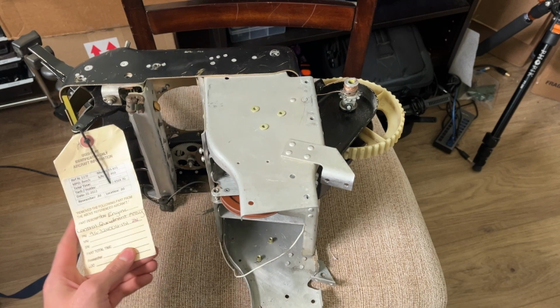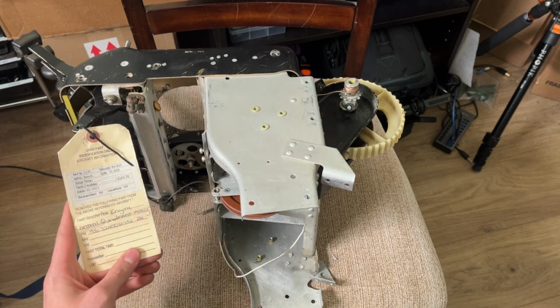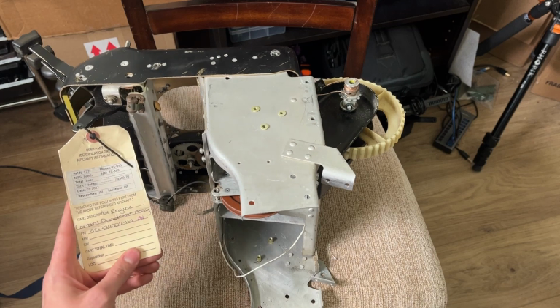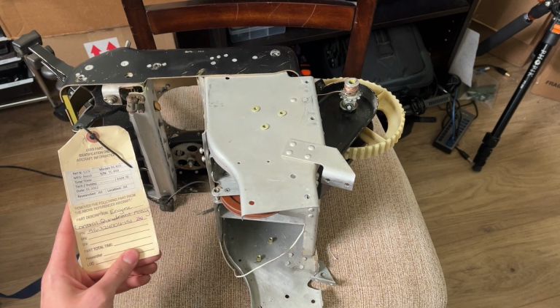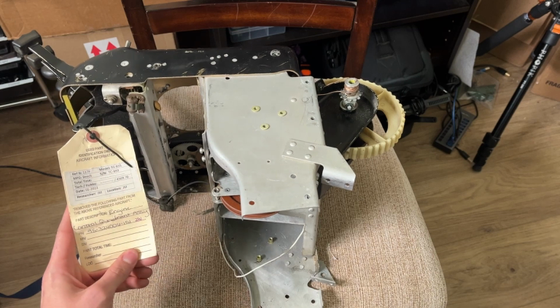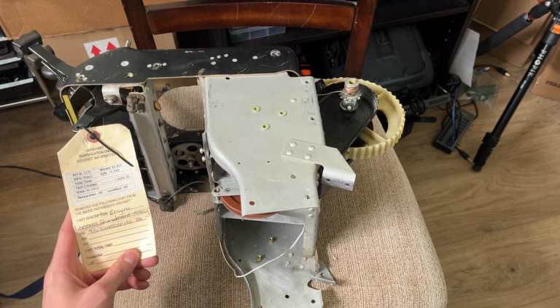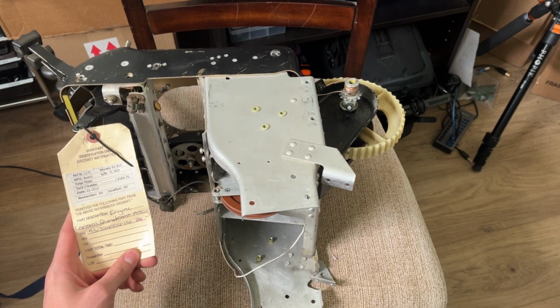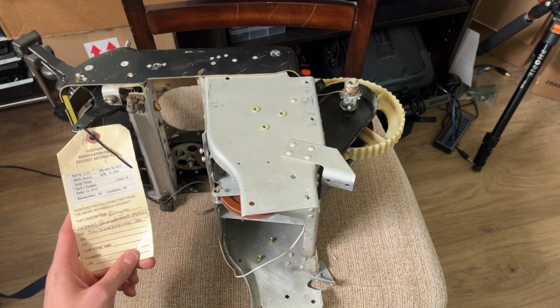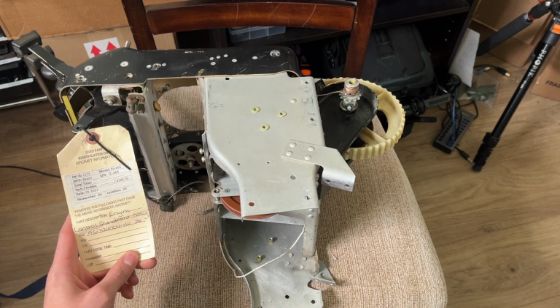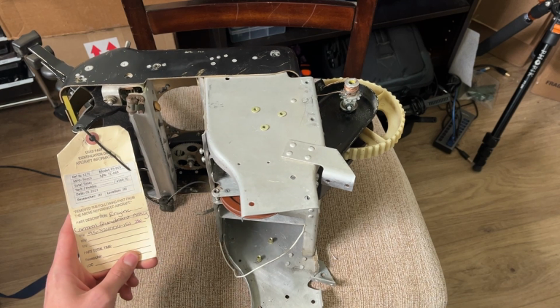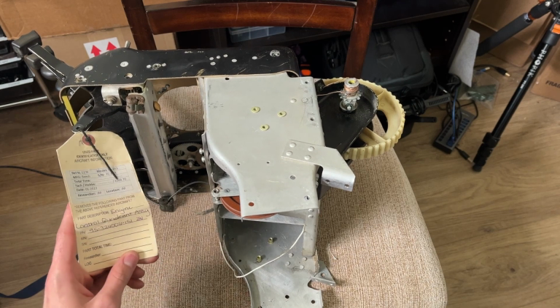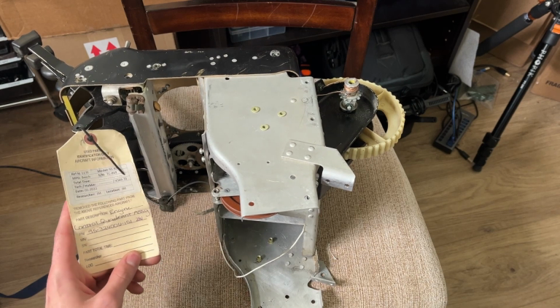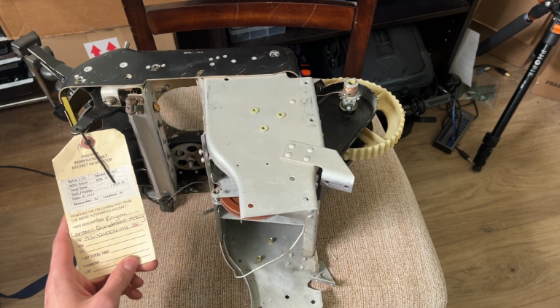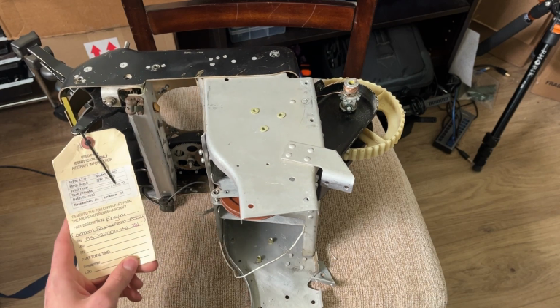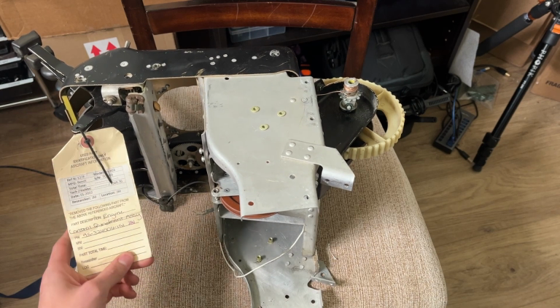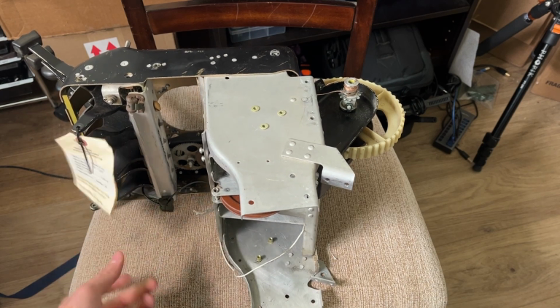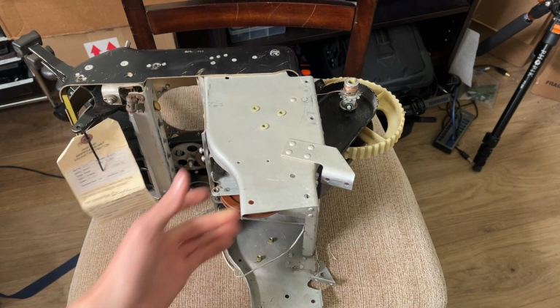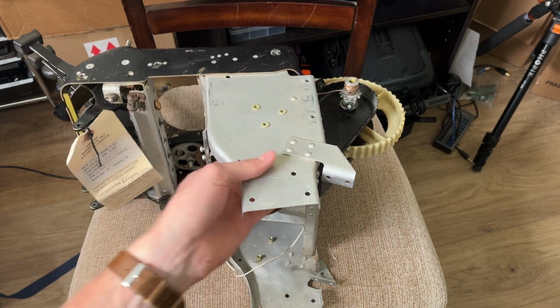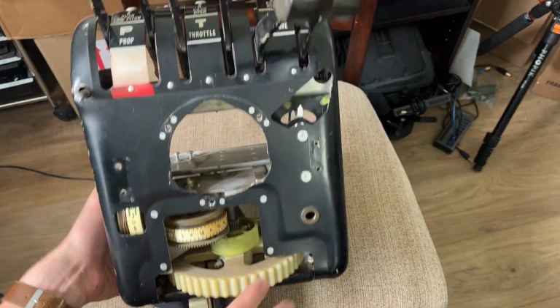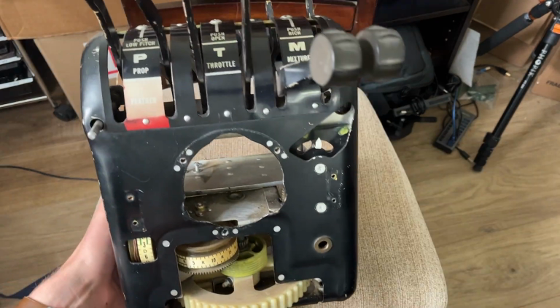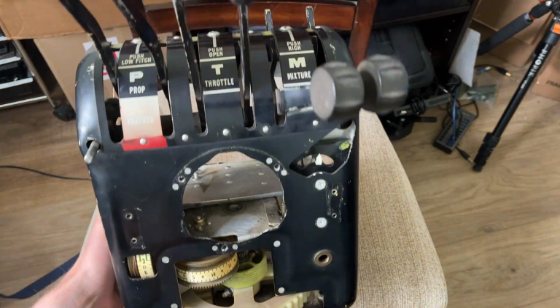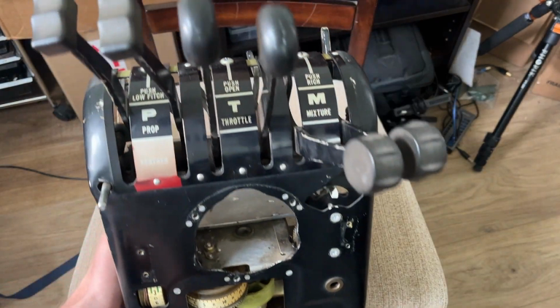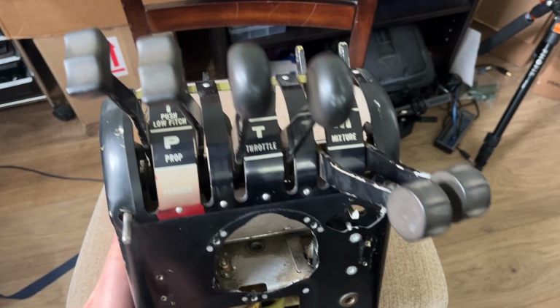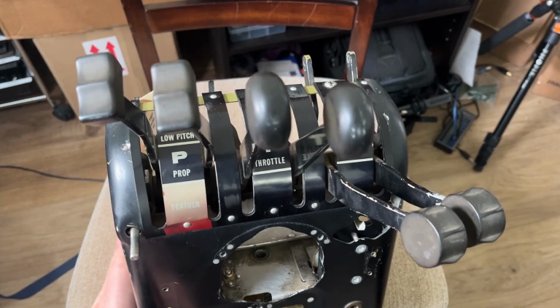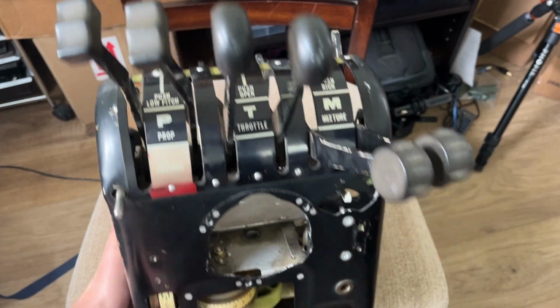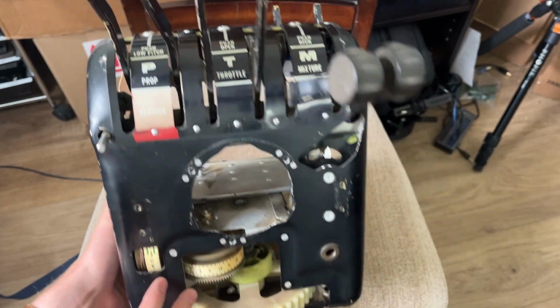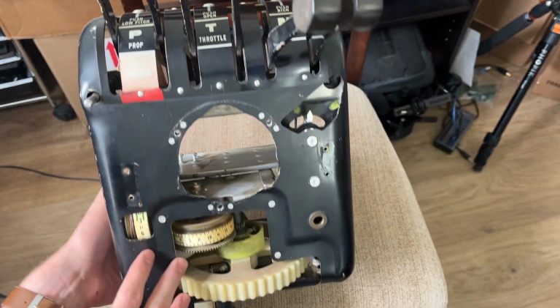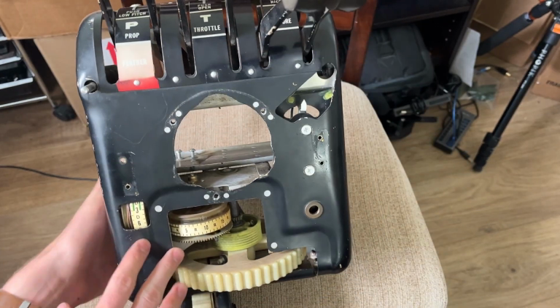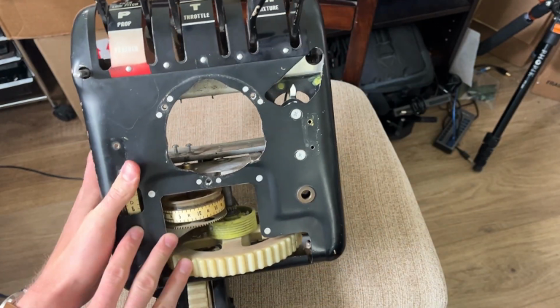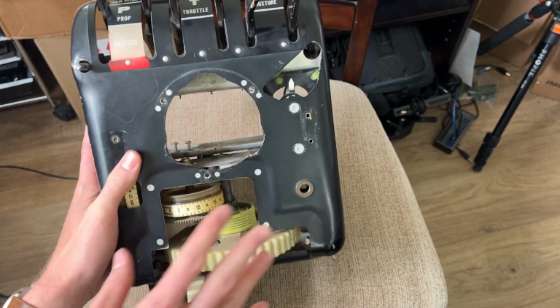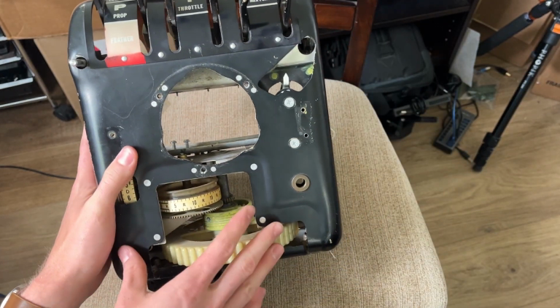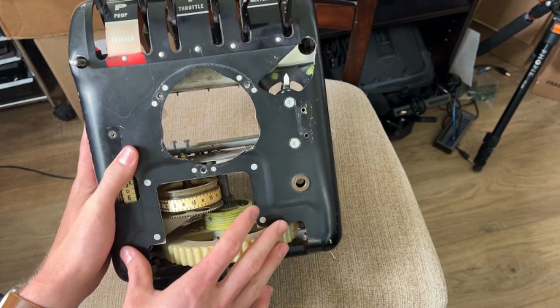This is an engine control quadrant assembly for a Beech B55. My job is to get all of this to work with flight sim.